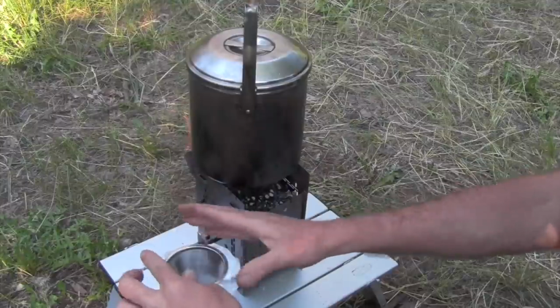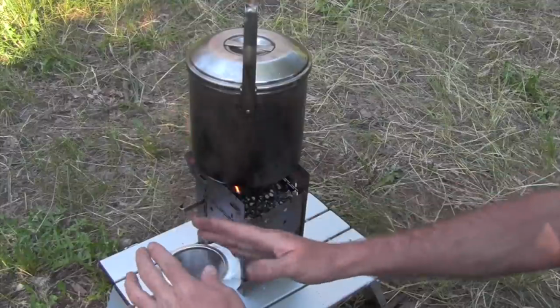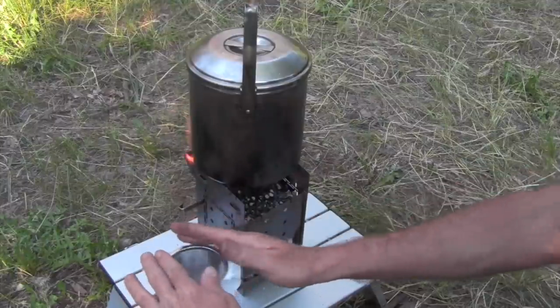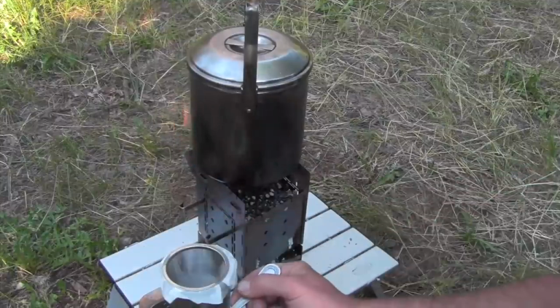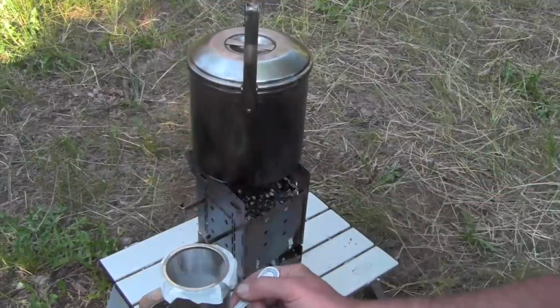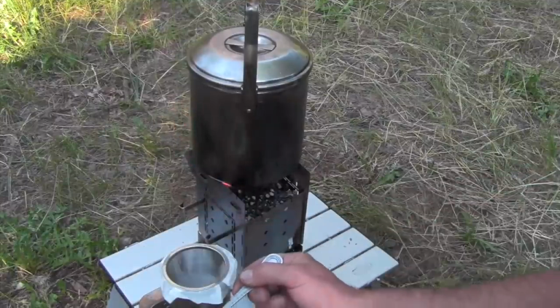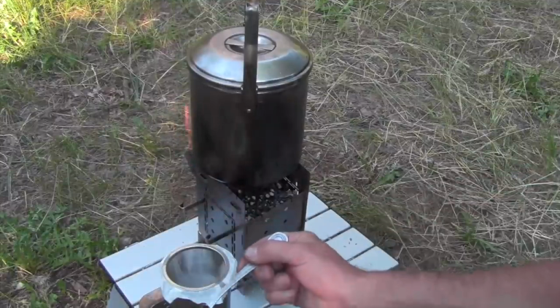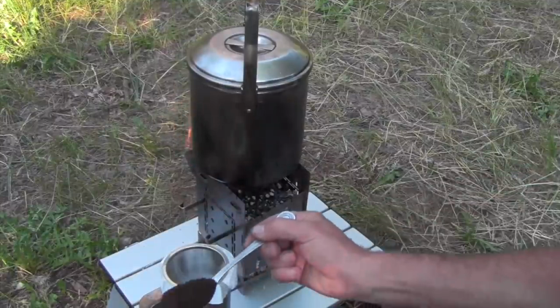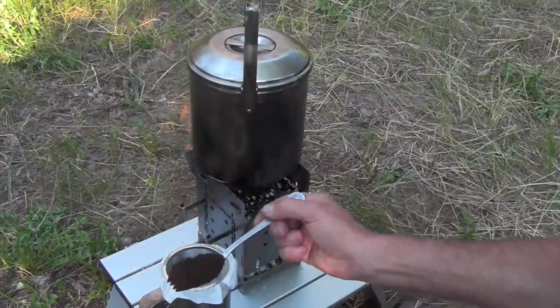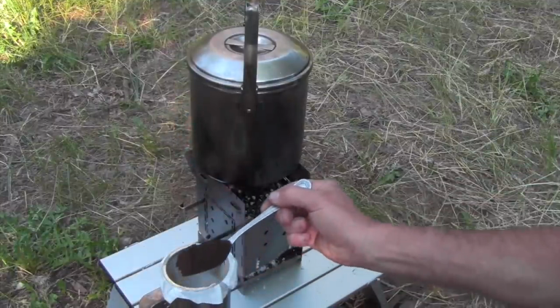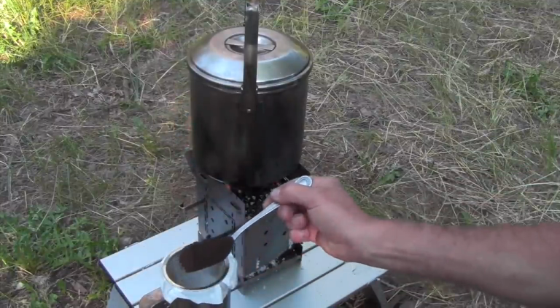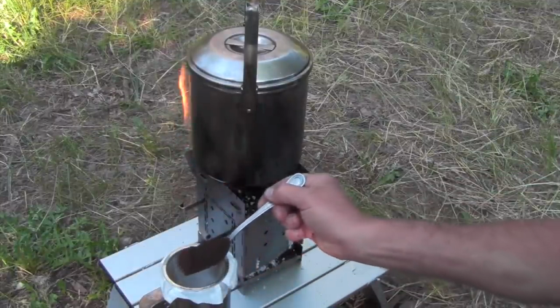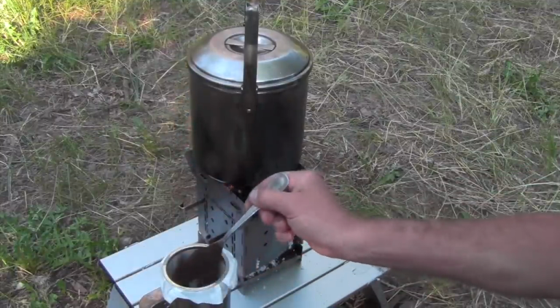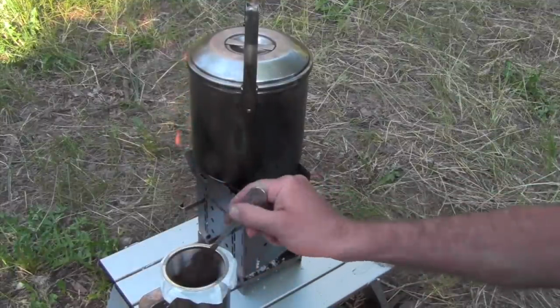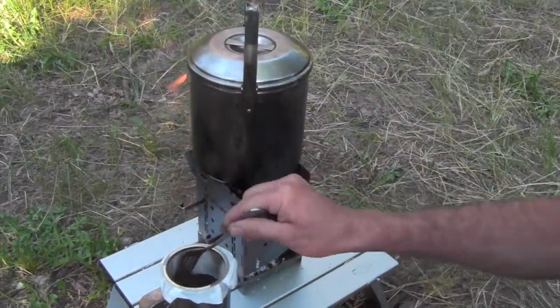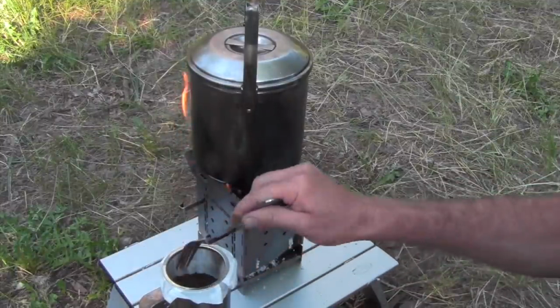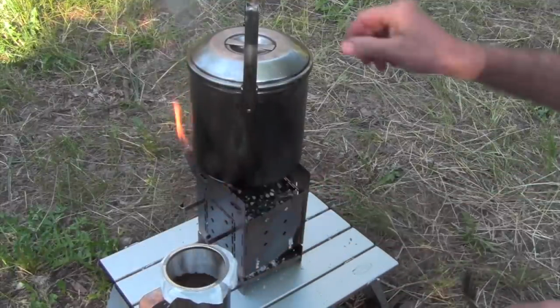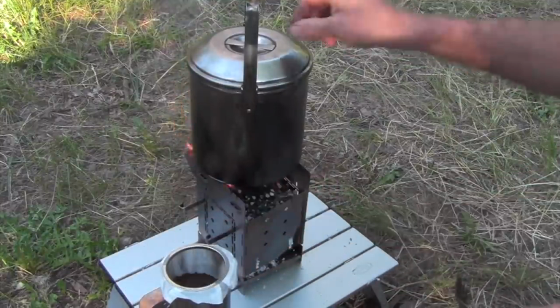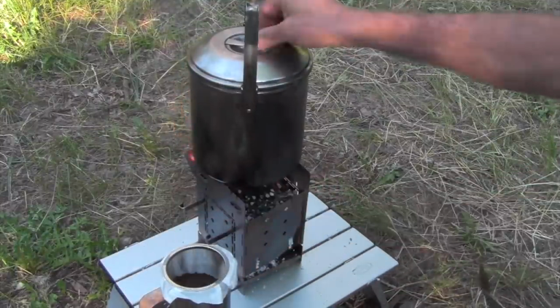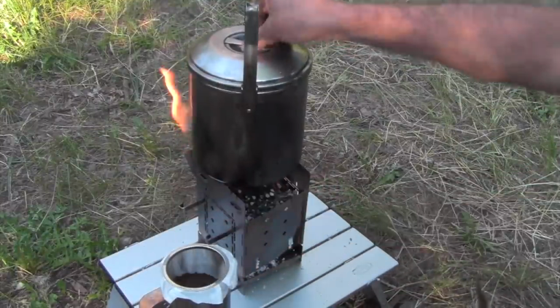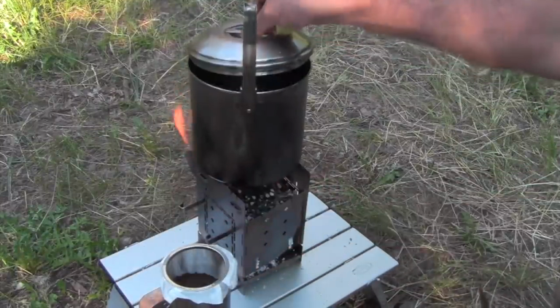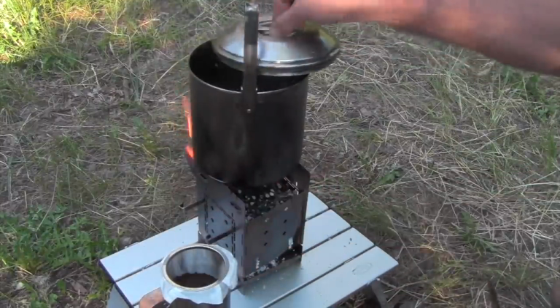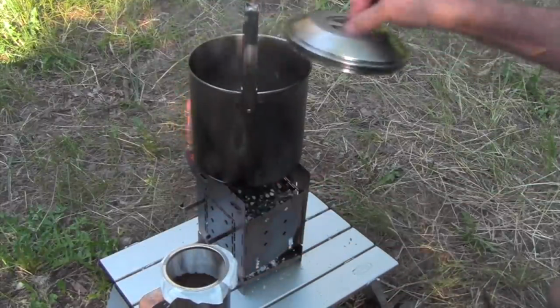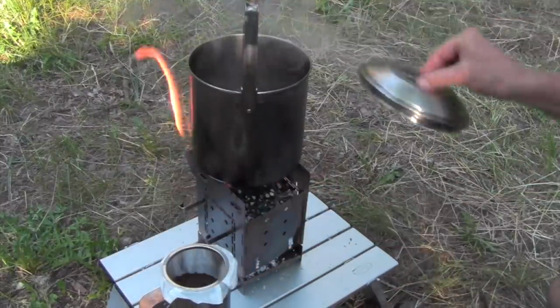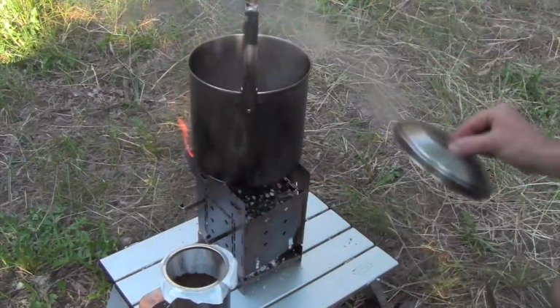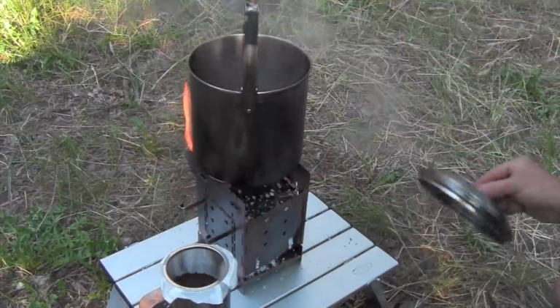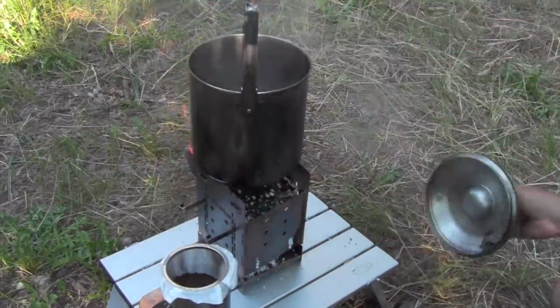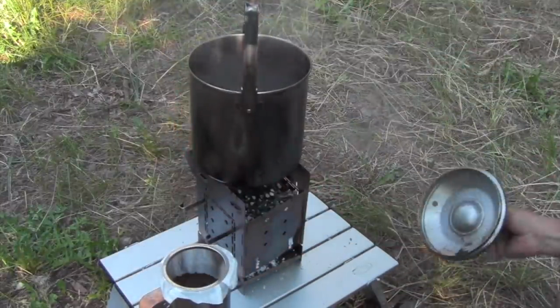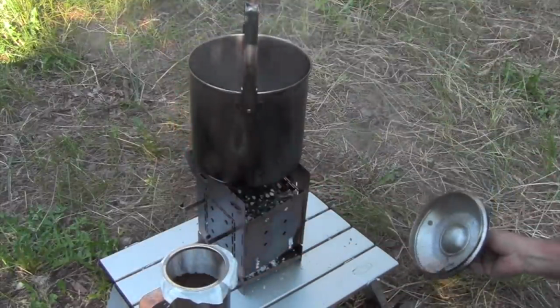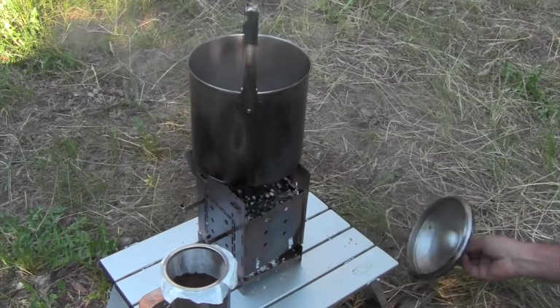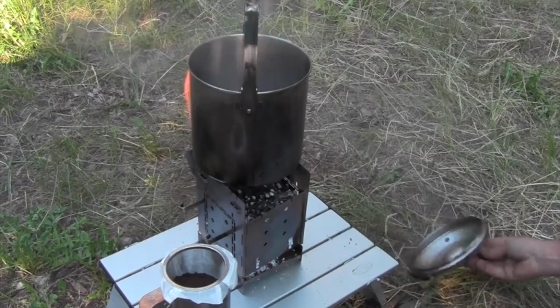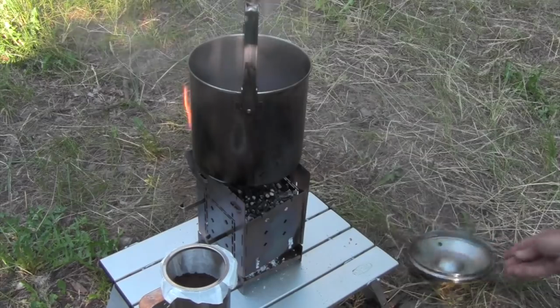Then I just put my coffee in and go ahead and pour the water.